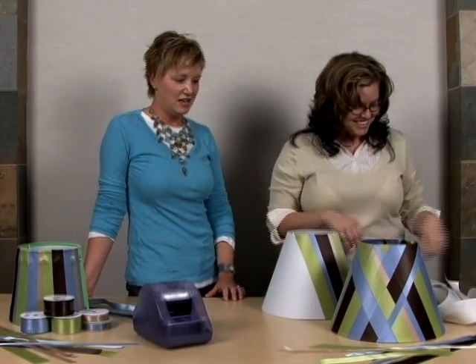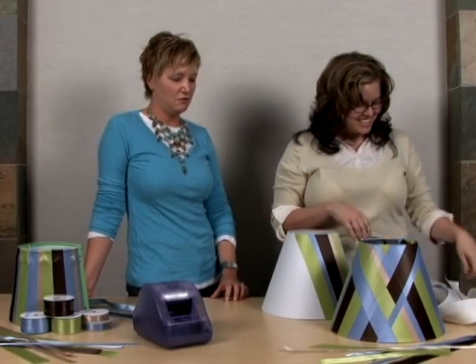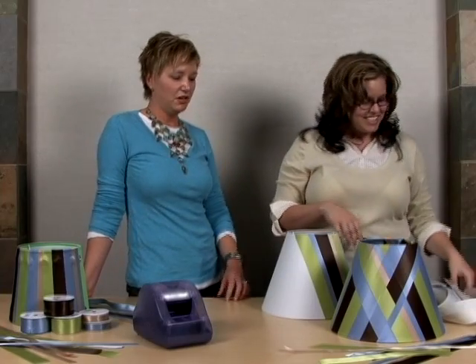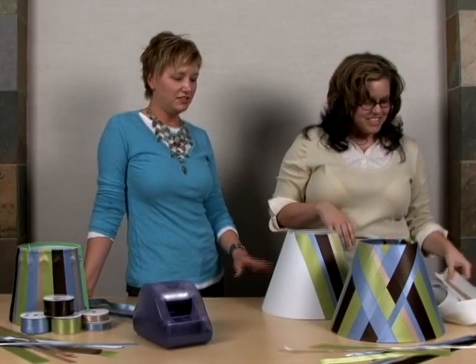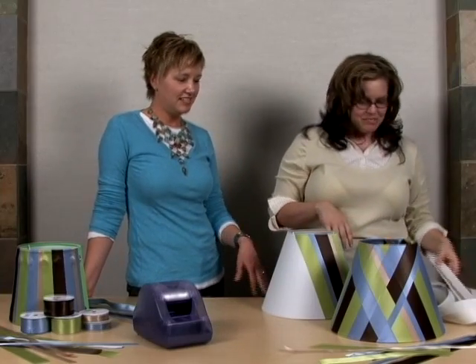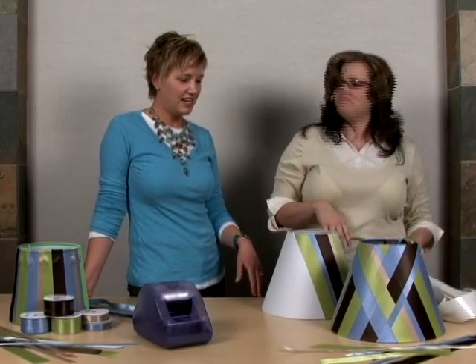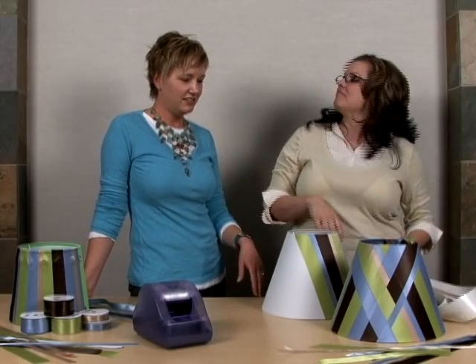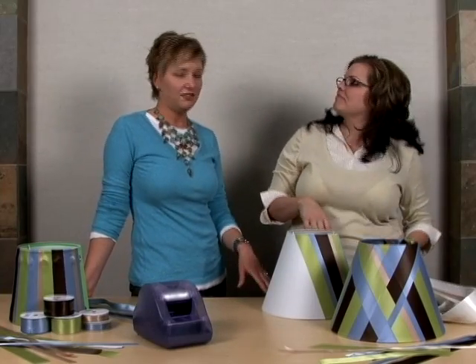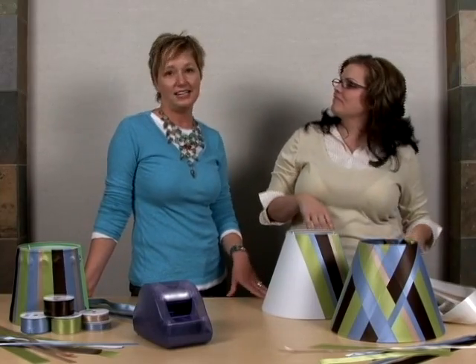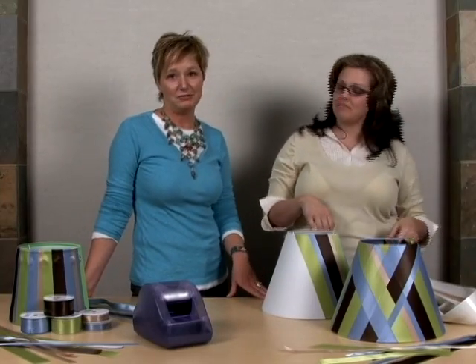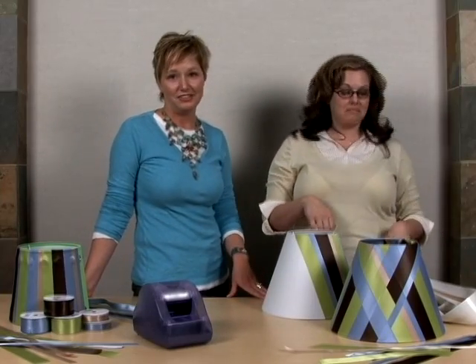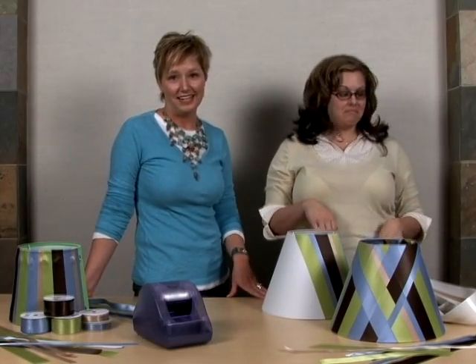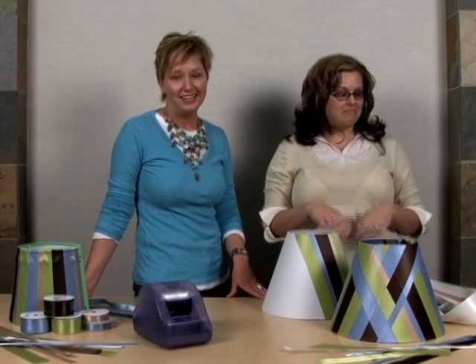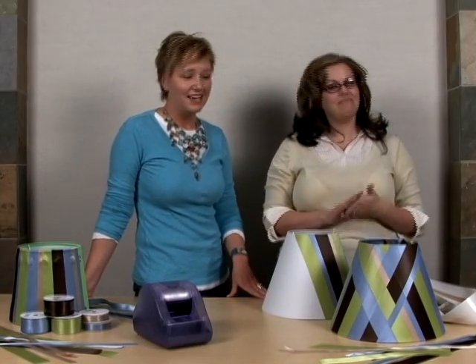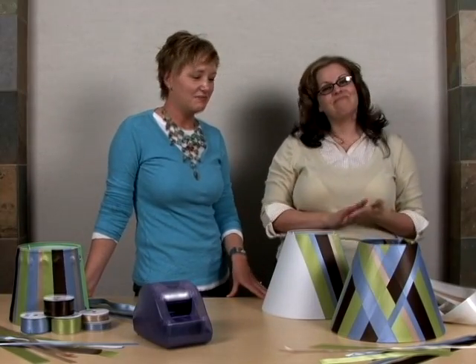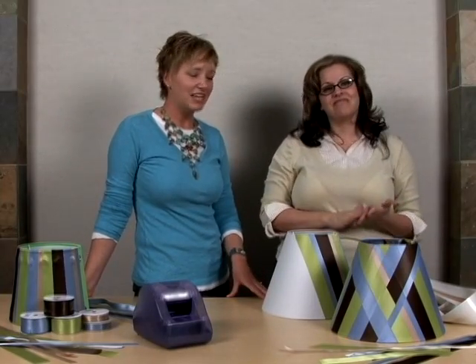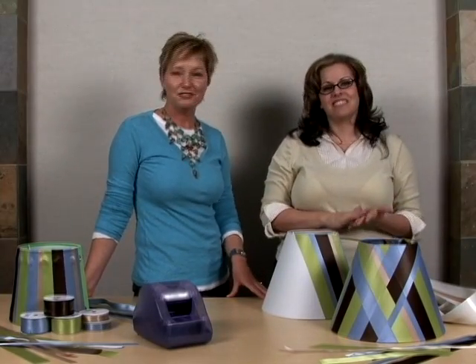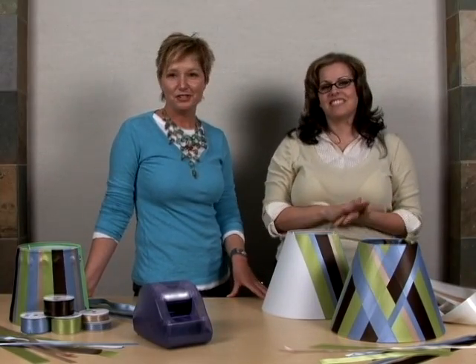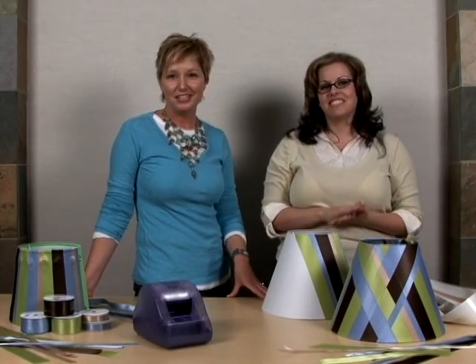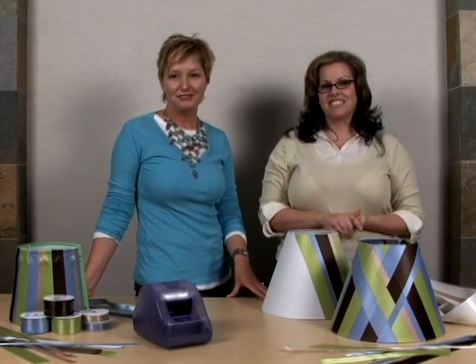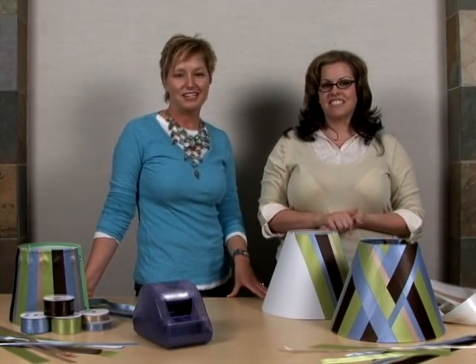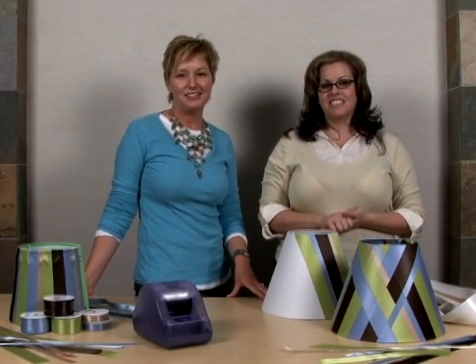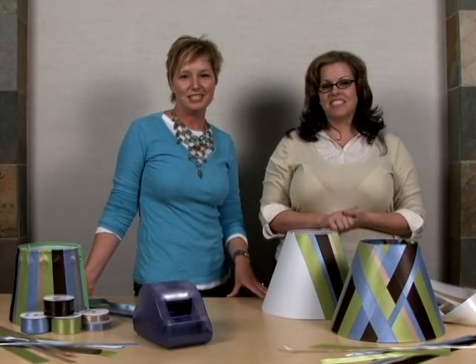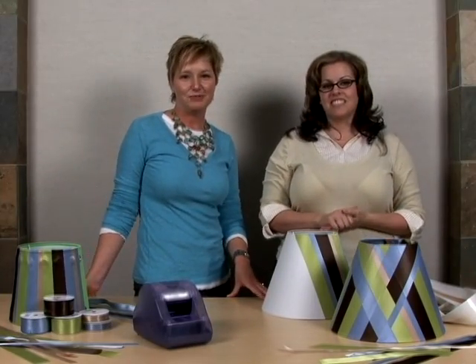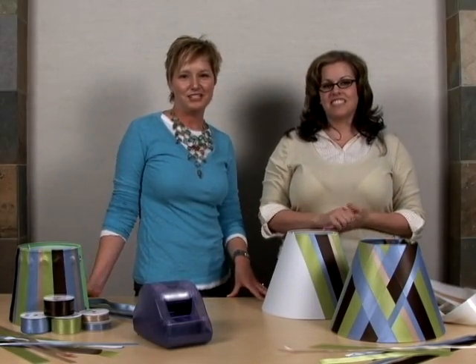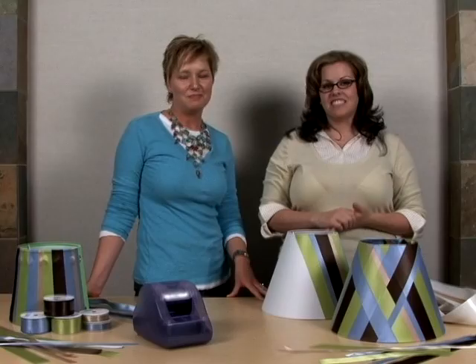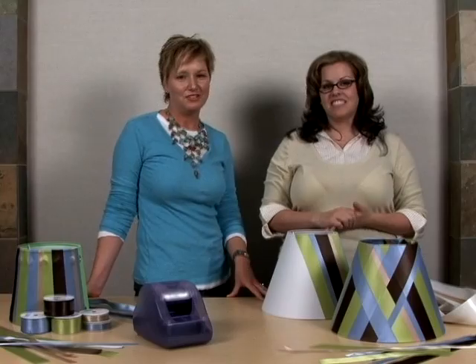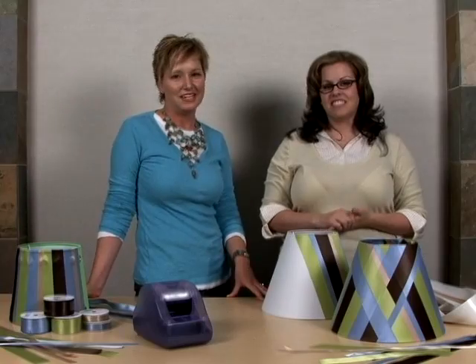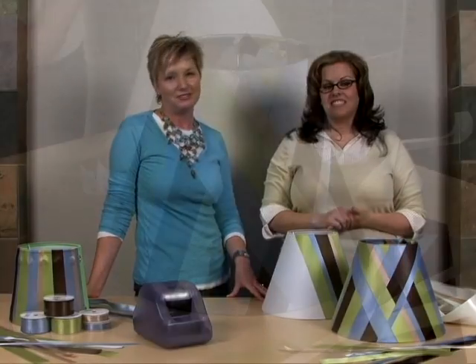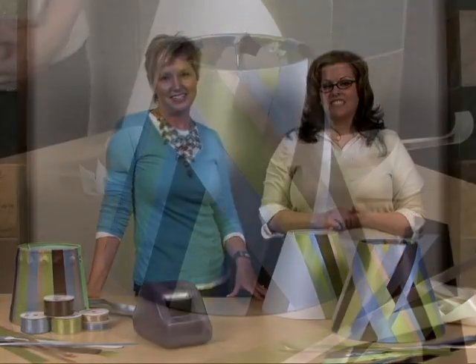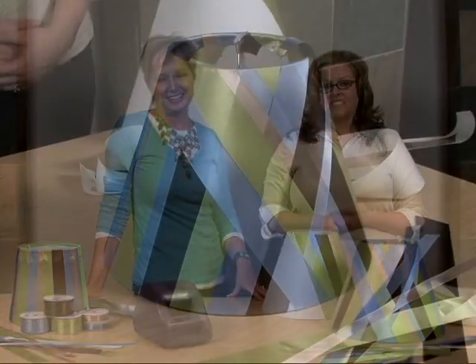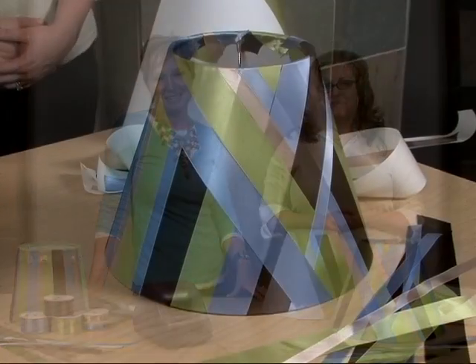We're going to stay here and decorate lamps all day! Thanks for joining us for Xyron's Inspiration in Motion and we'll see you next time.